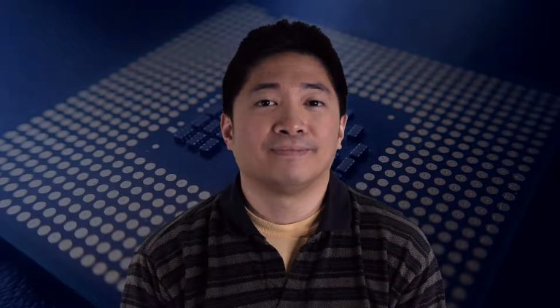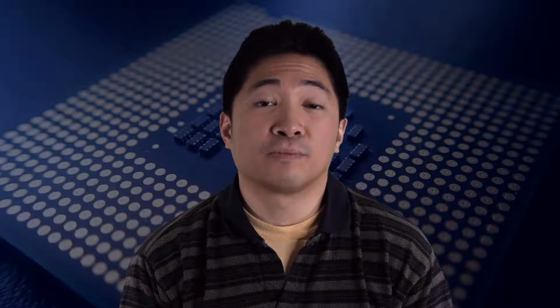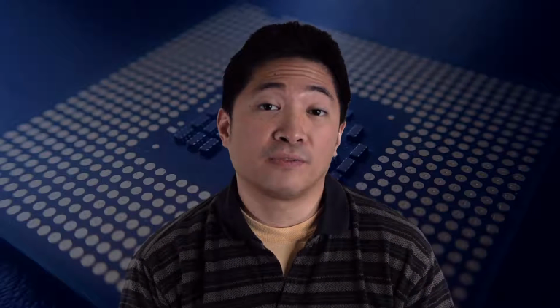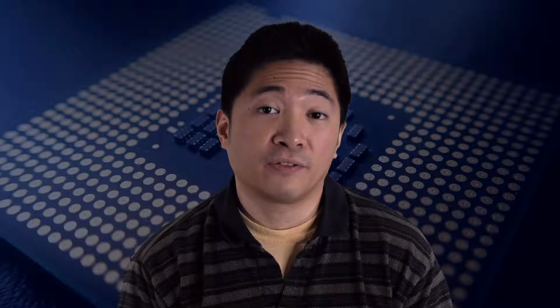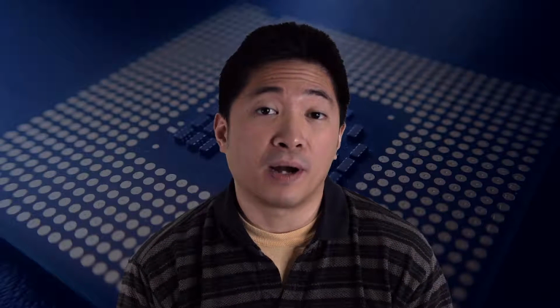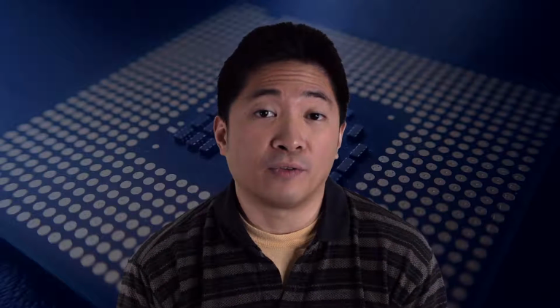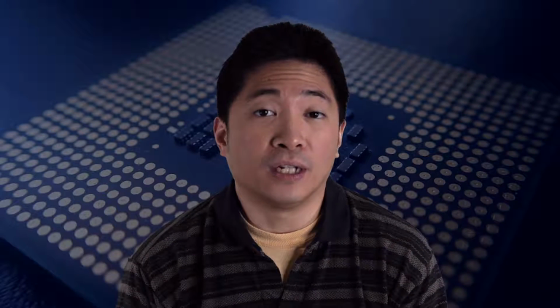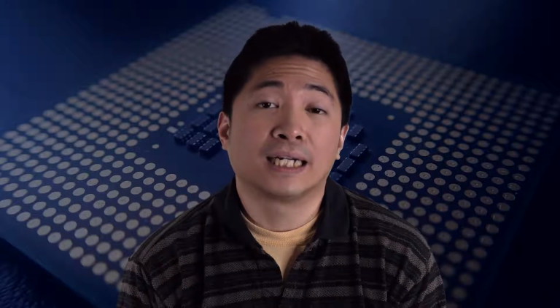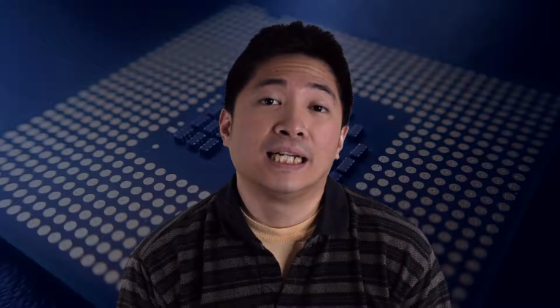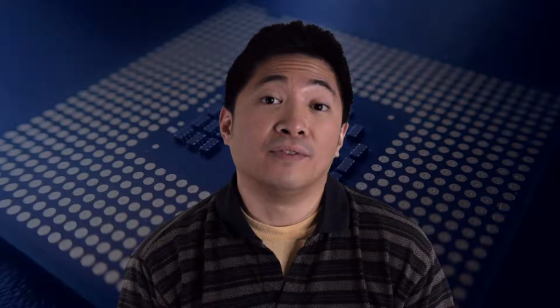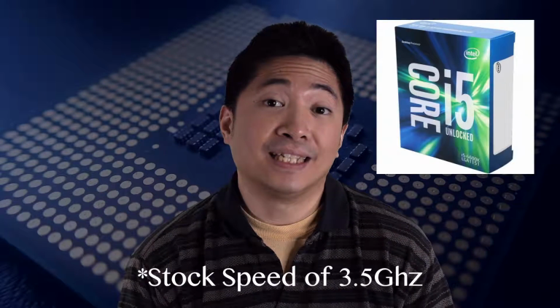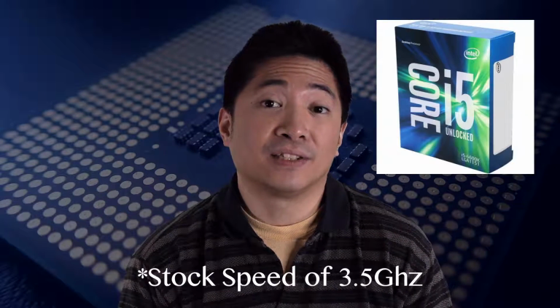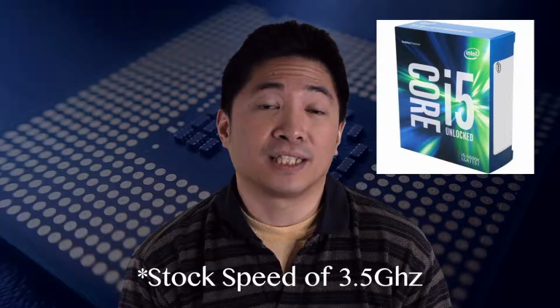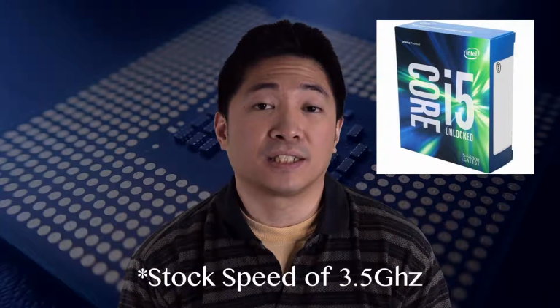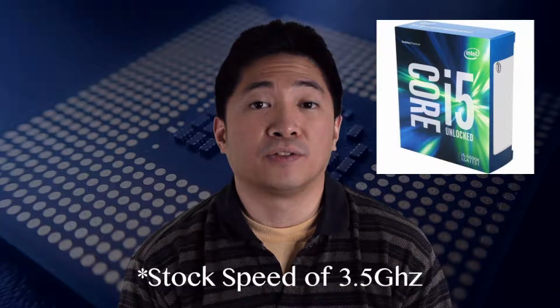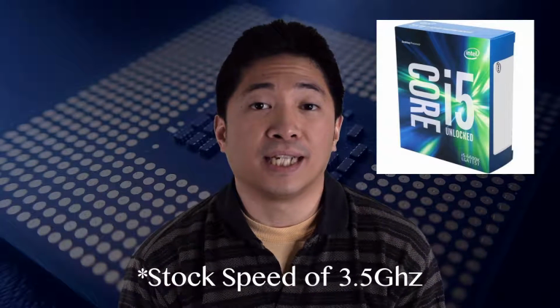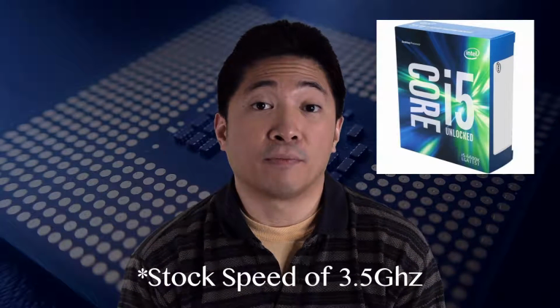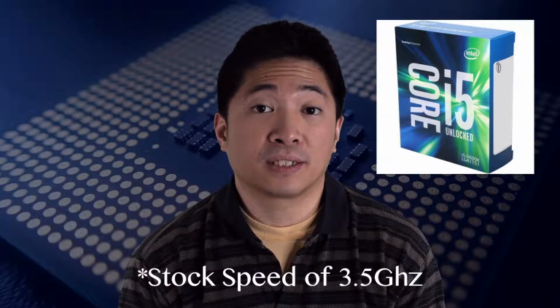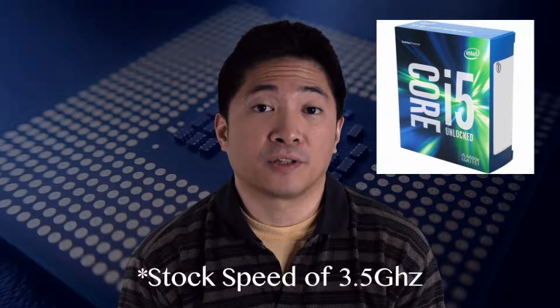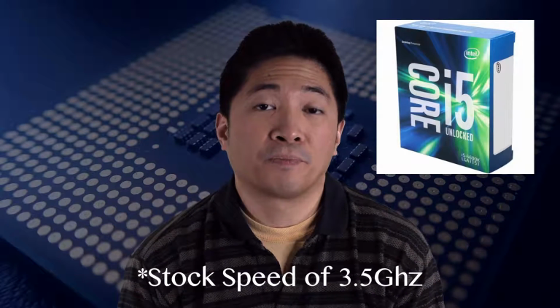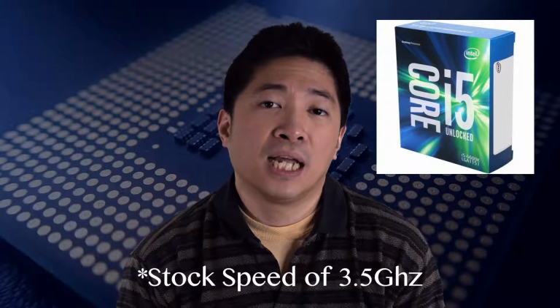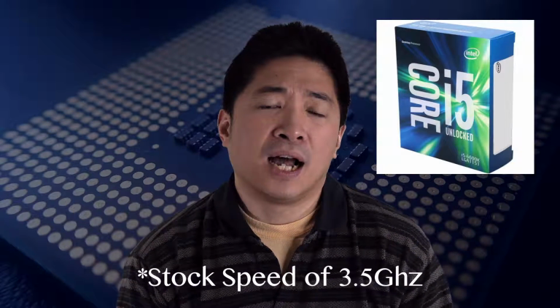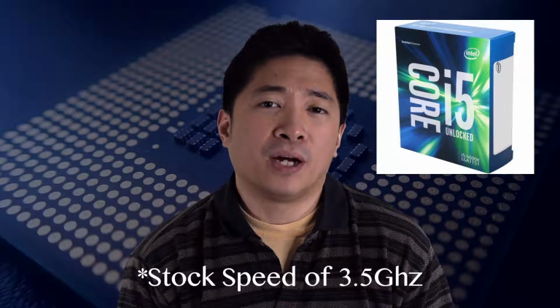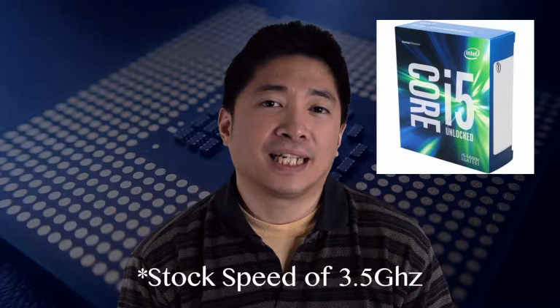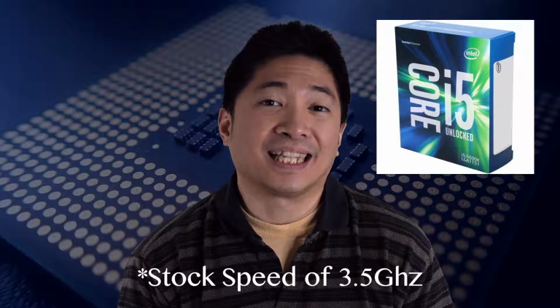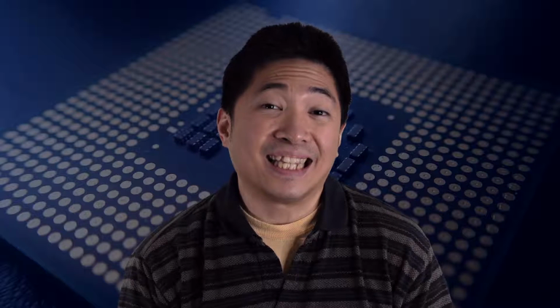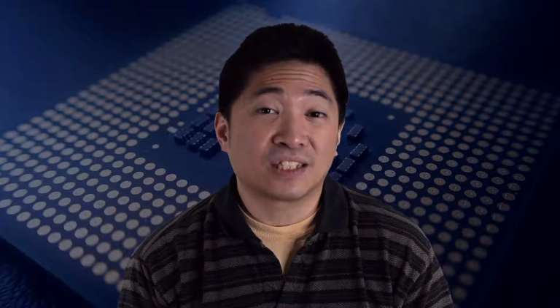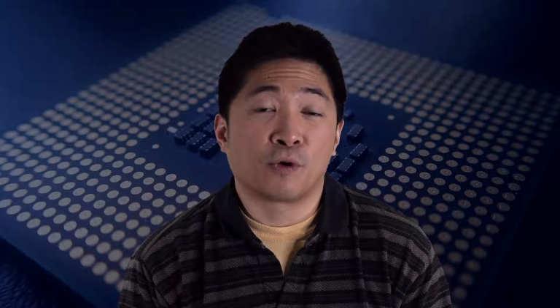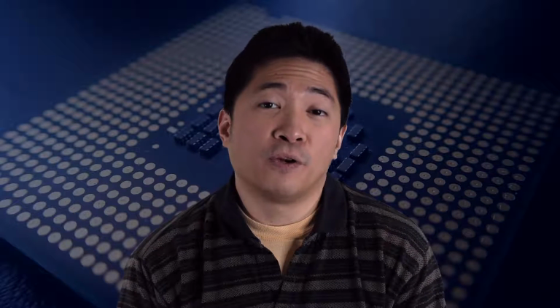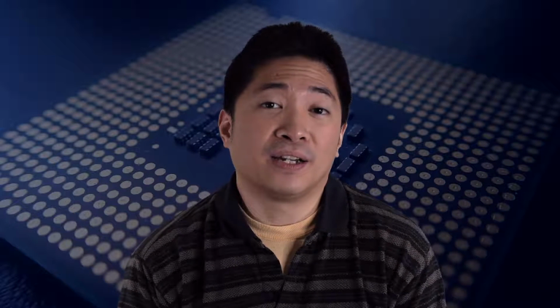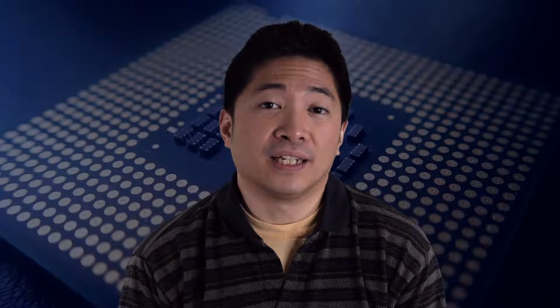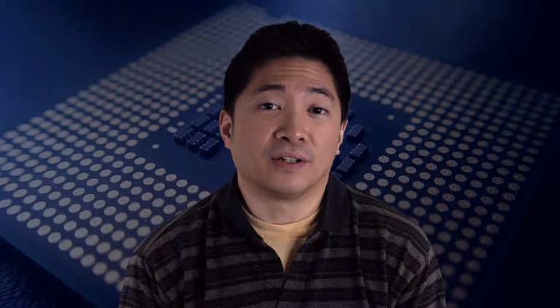Now specifically for my overclock of the Intel 6600K processor, I wanted to get at least 4.5 GHz.